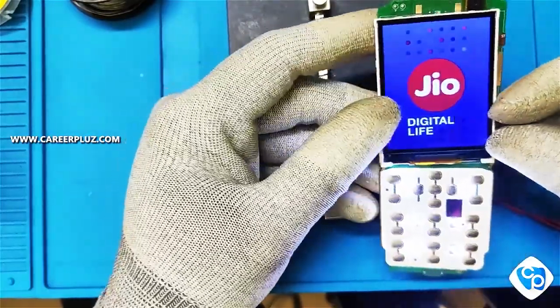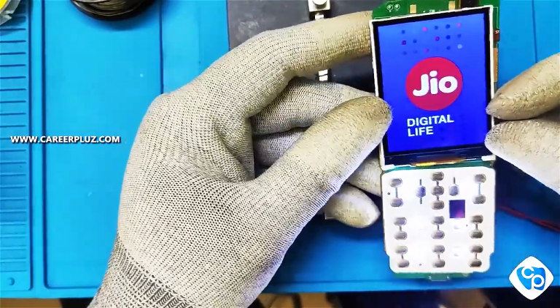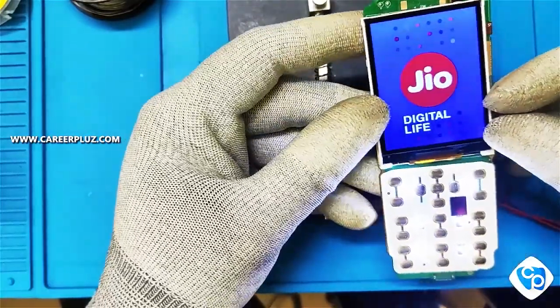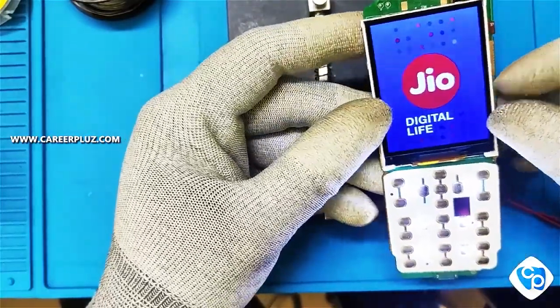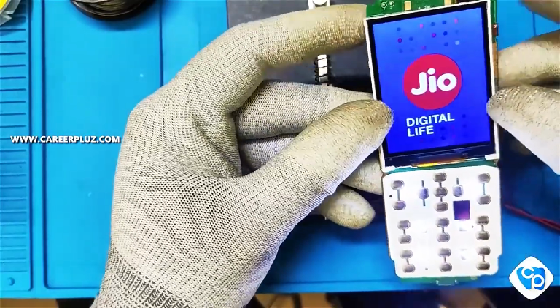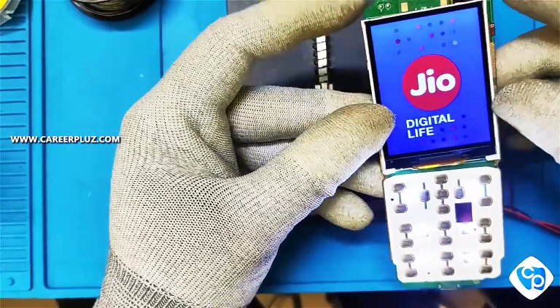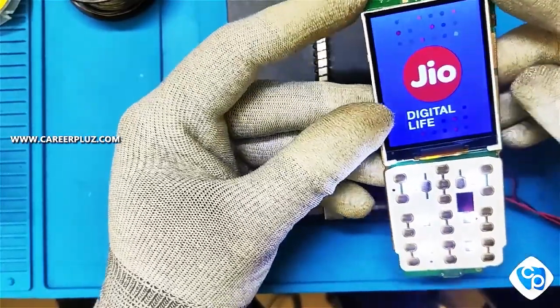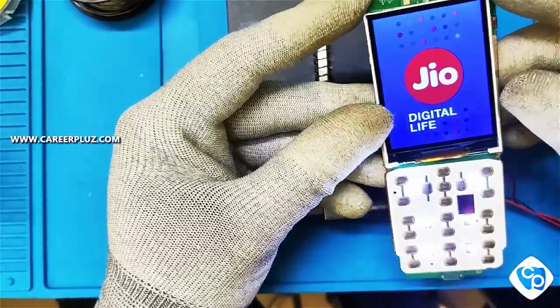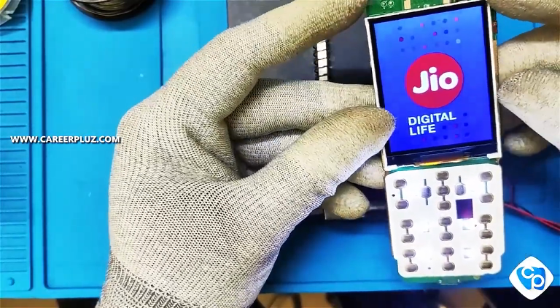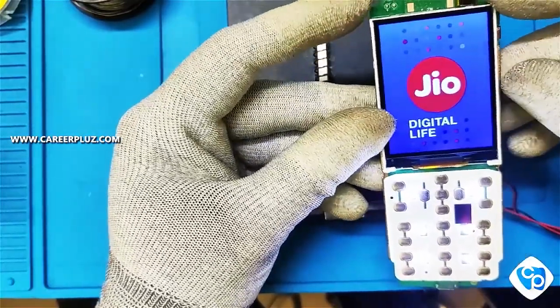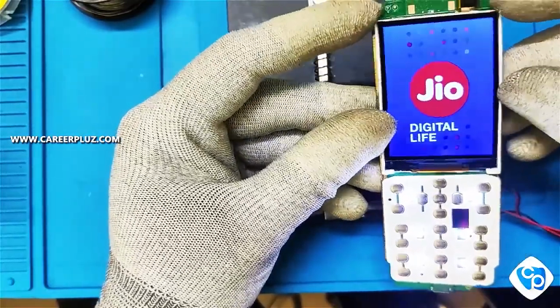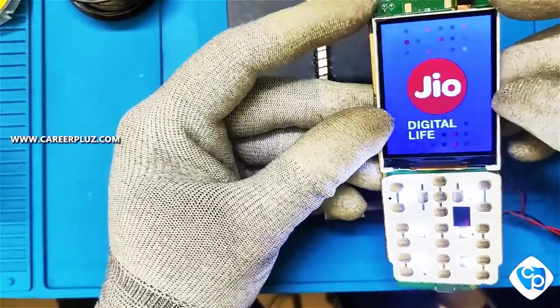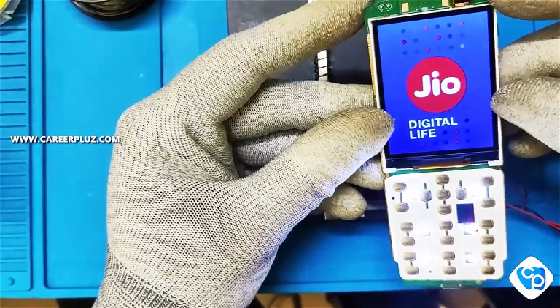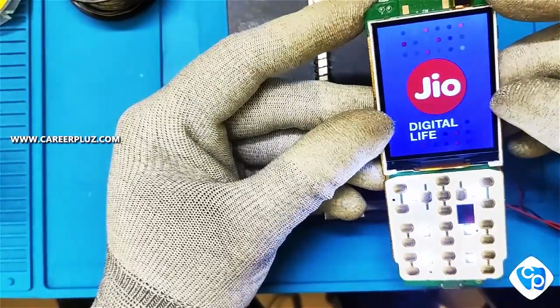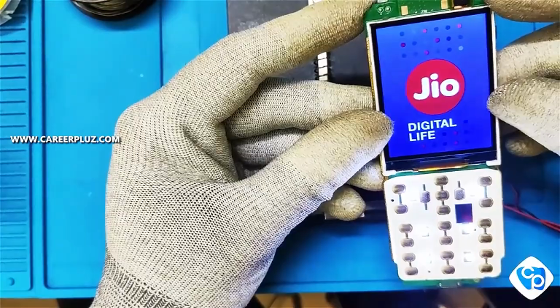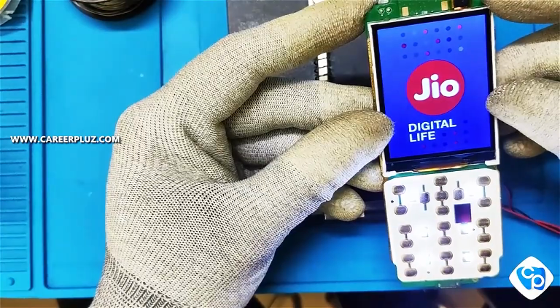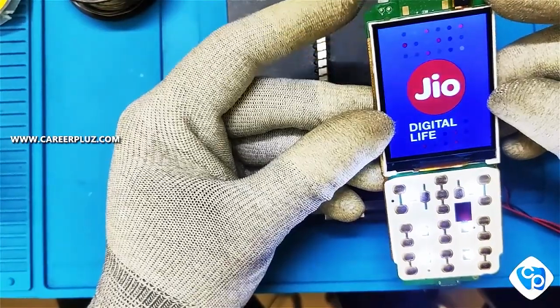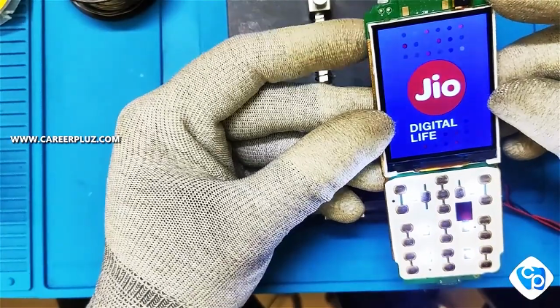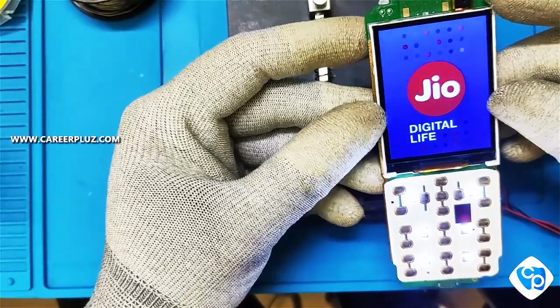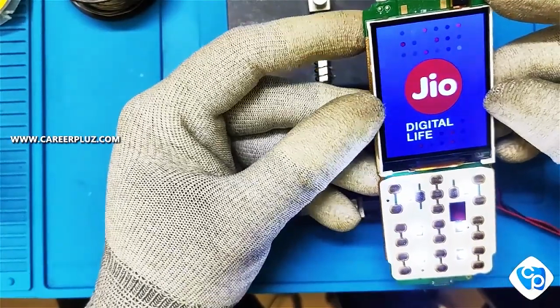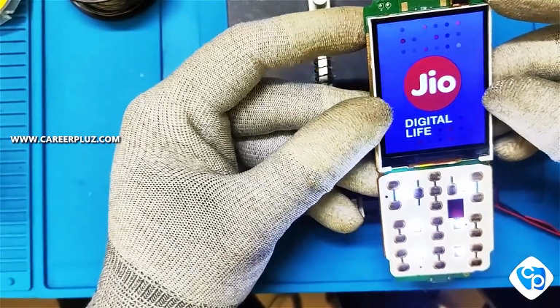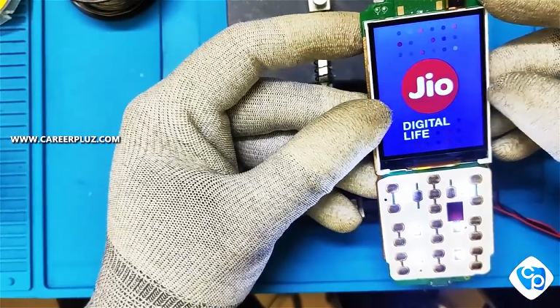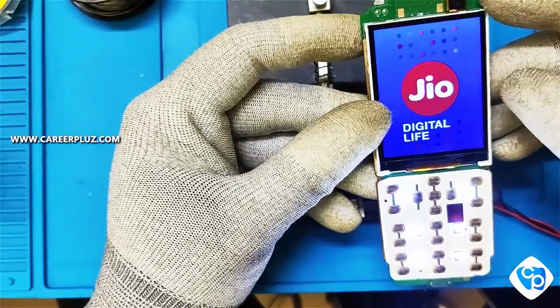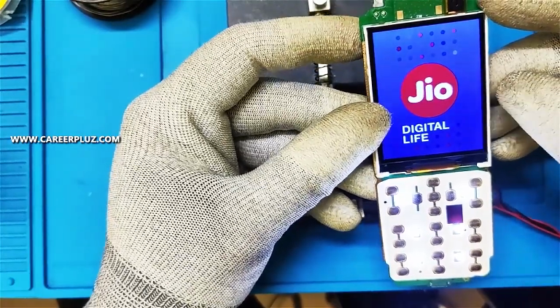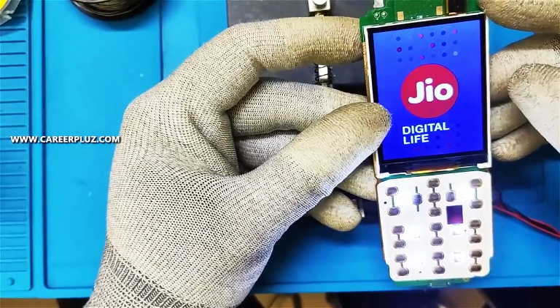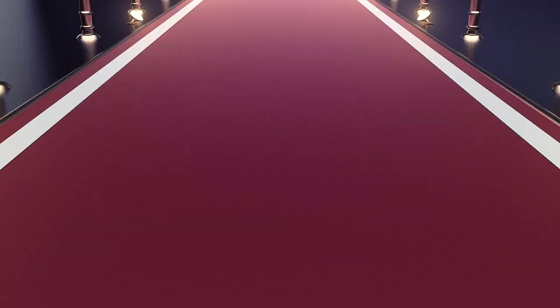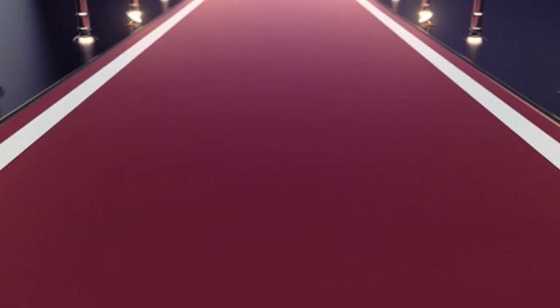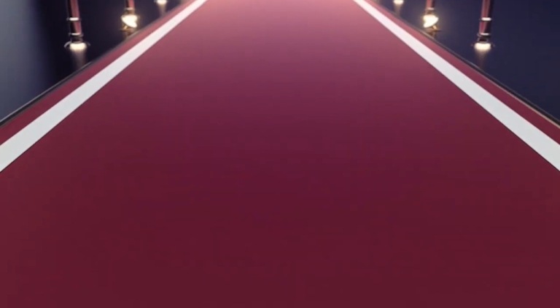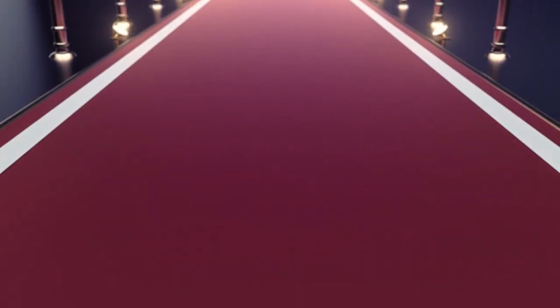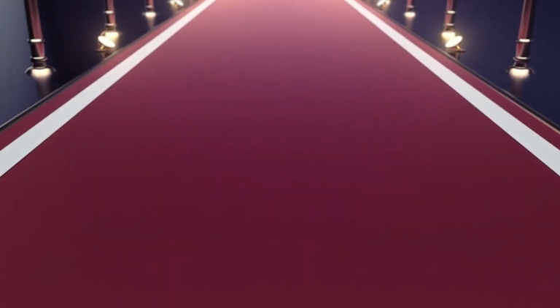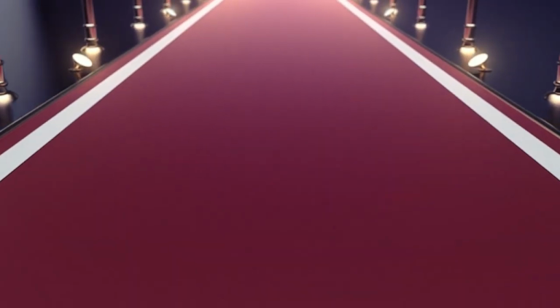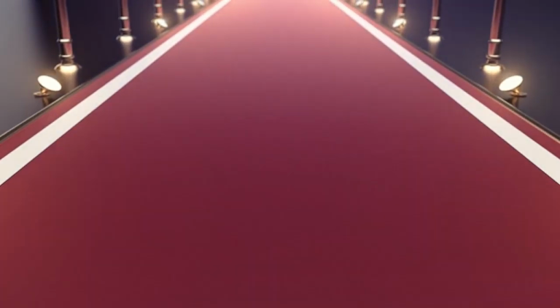This is the process of removing and fixing the display. Thank you.